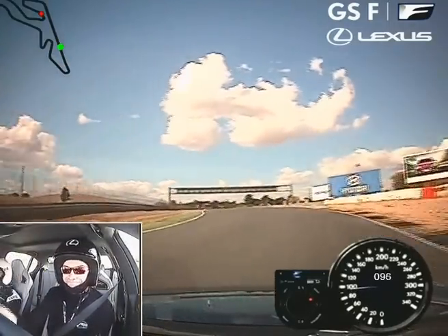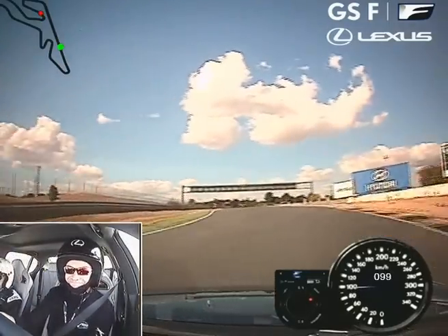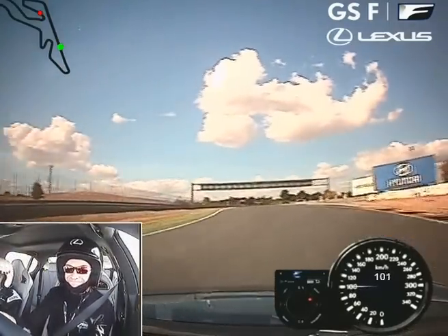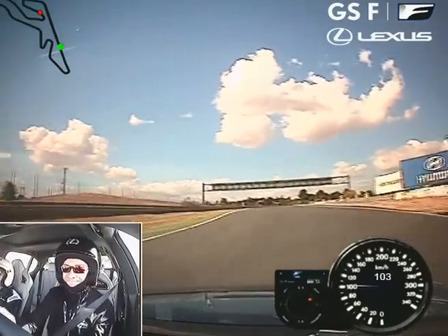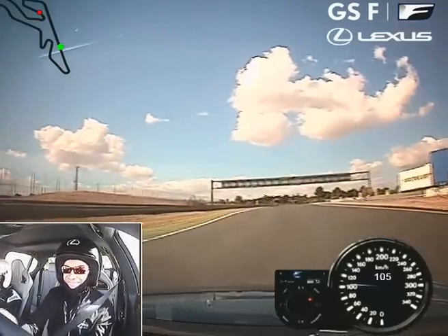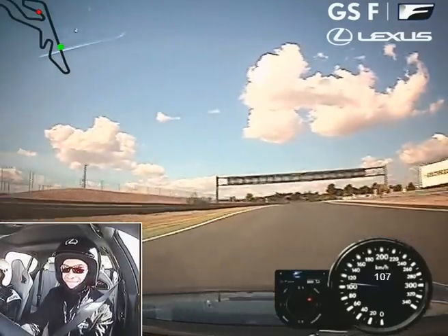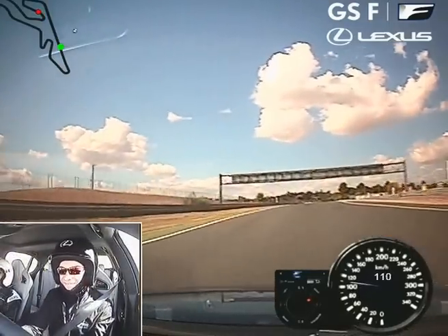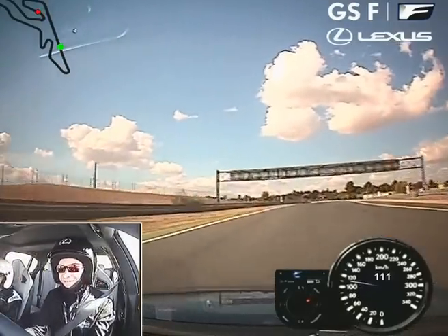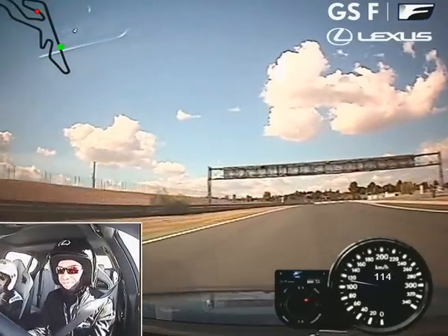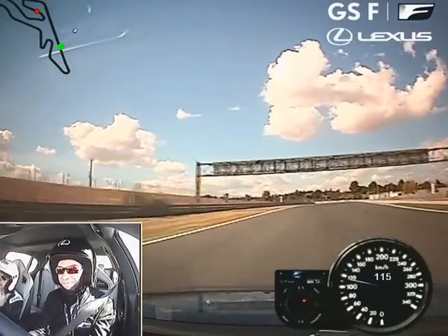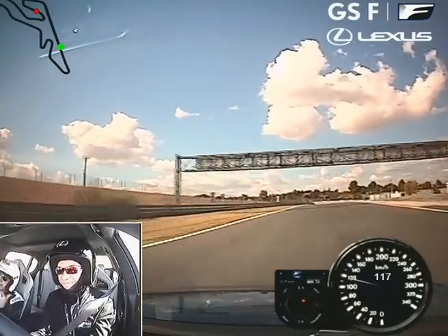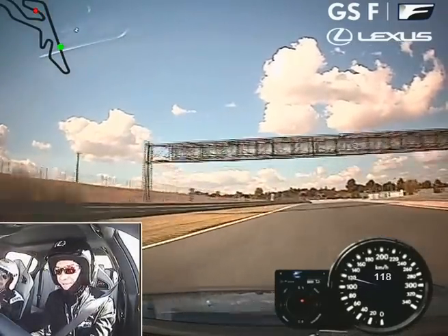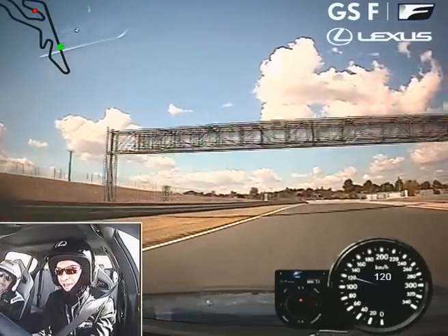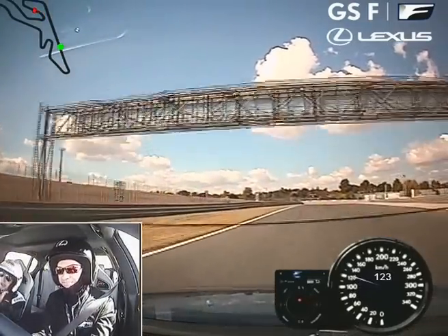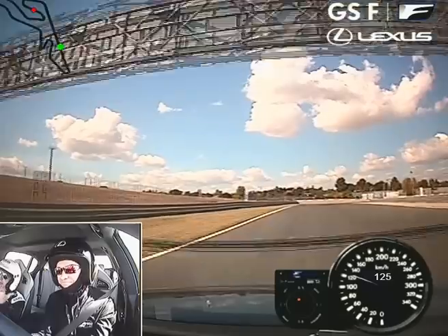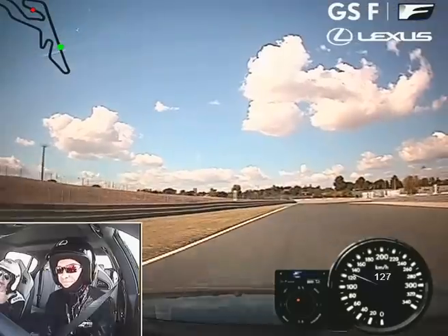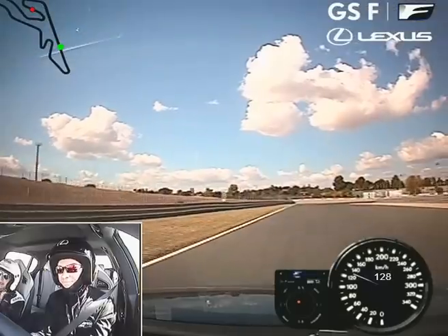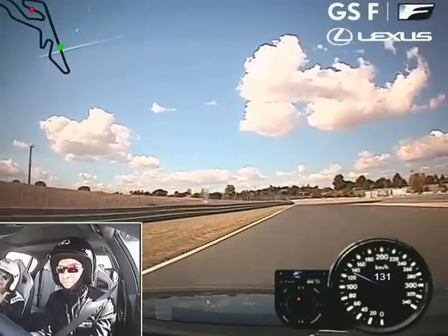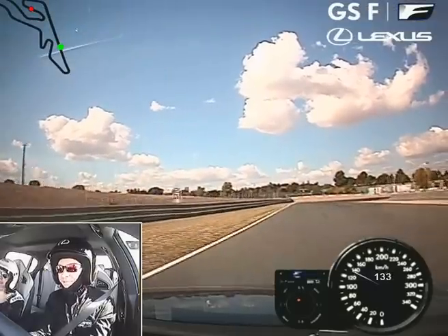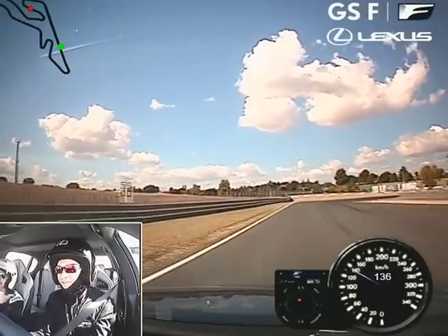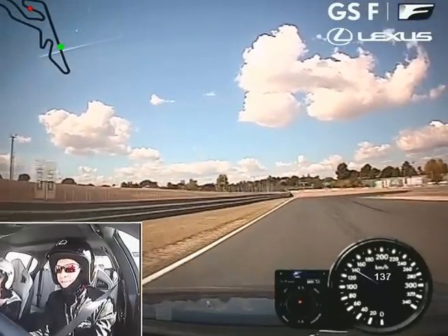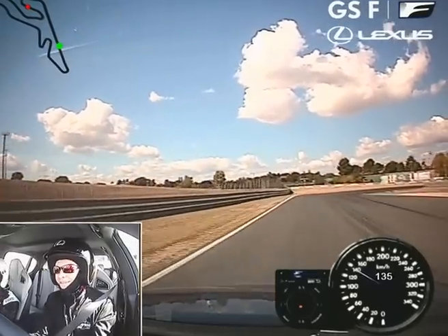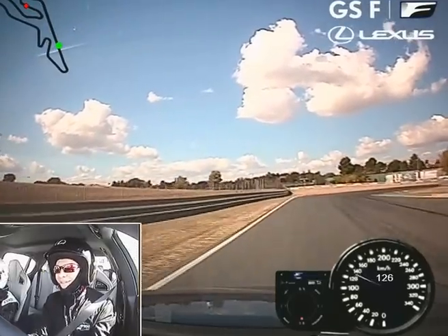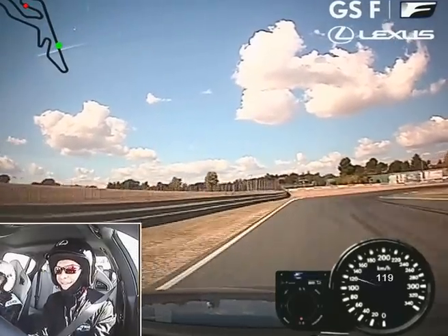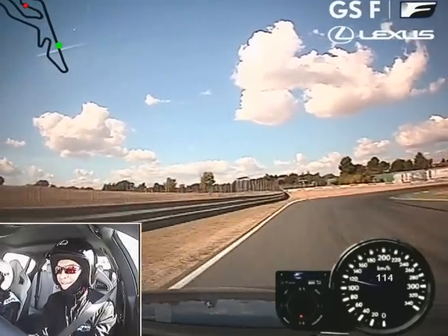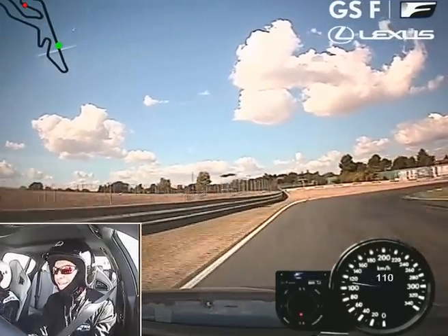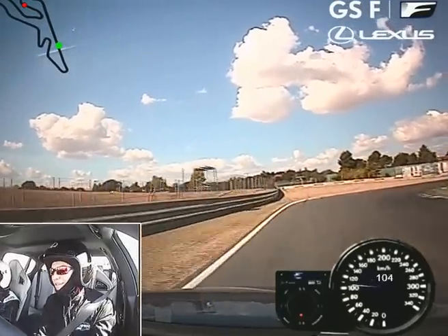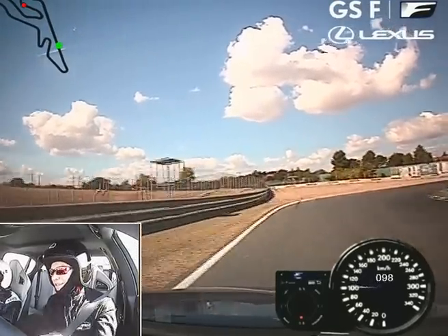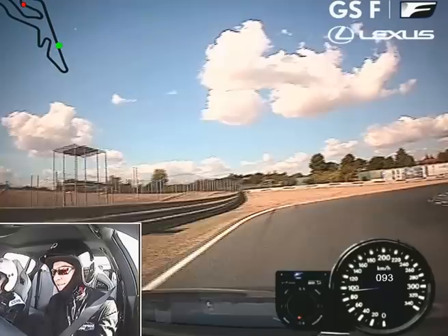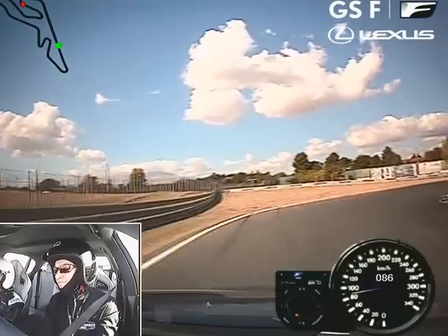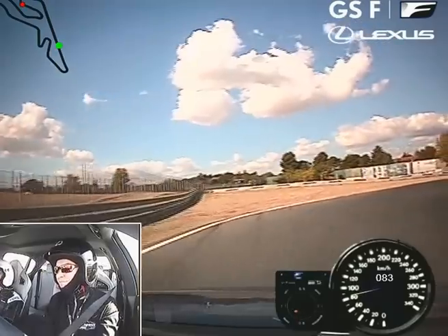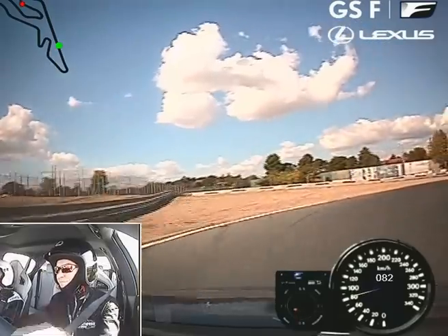That's good. That's good through there. Everybody misses the apex there, so you're spot on through there, Dimitri.